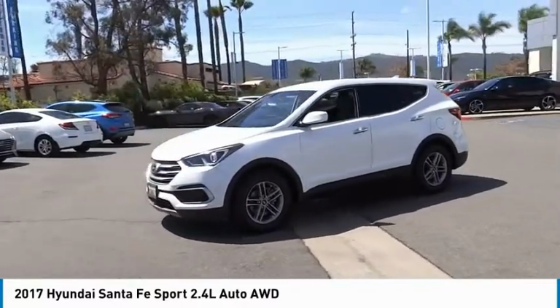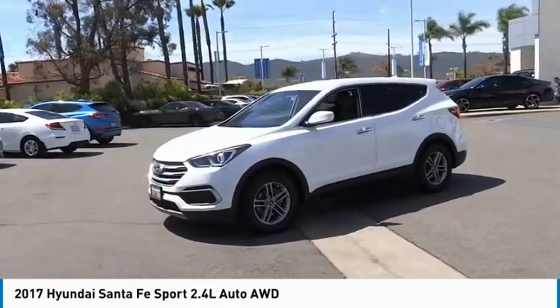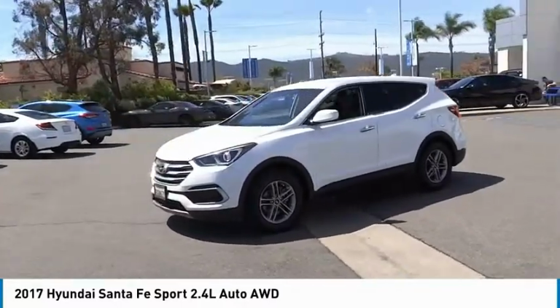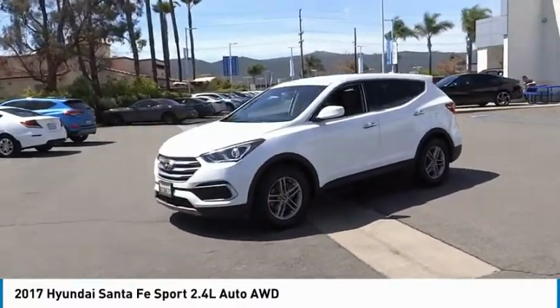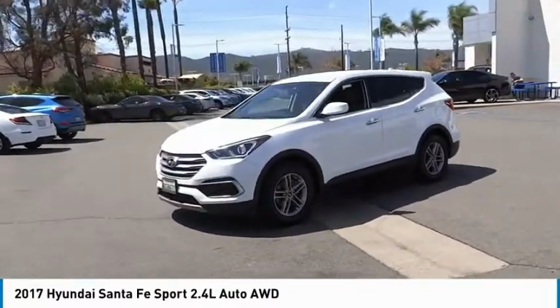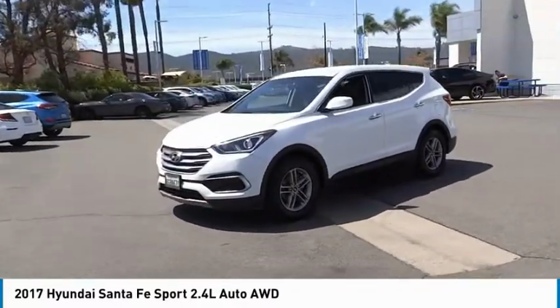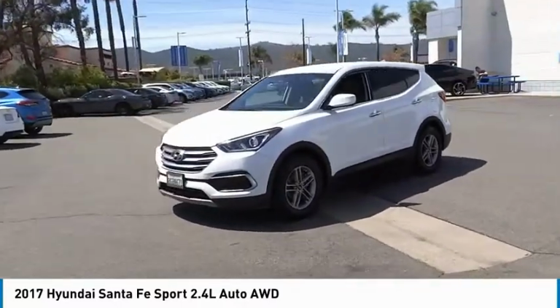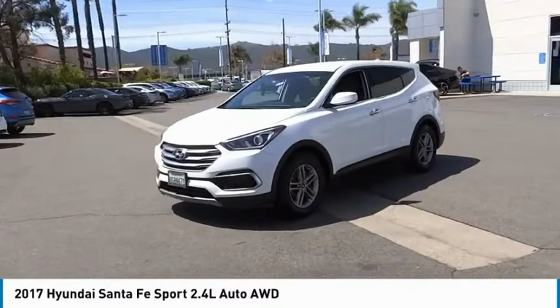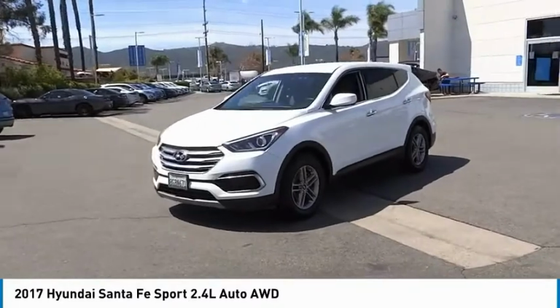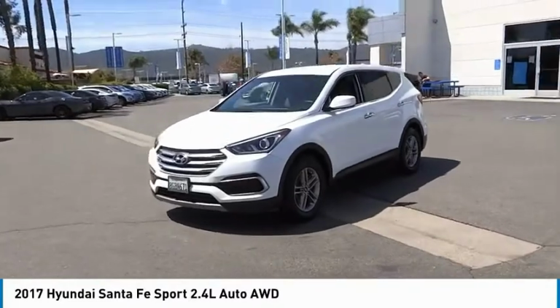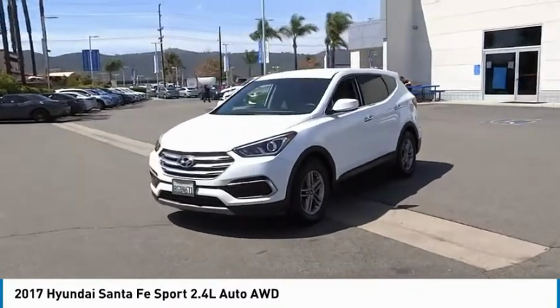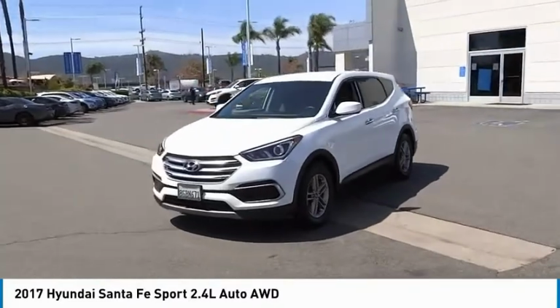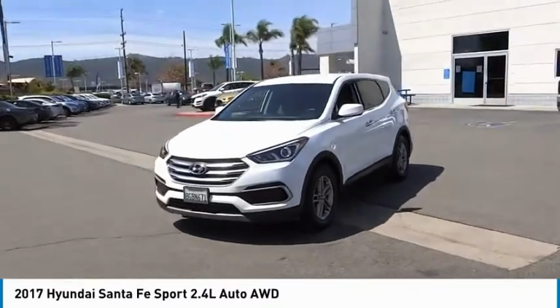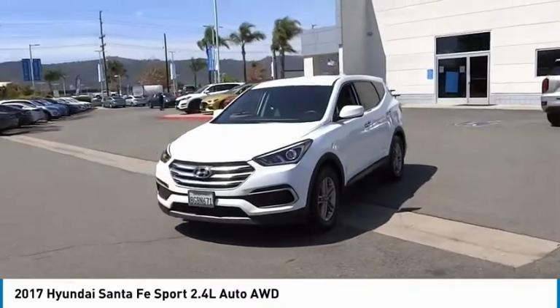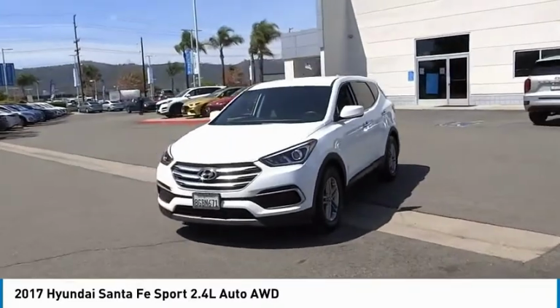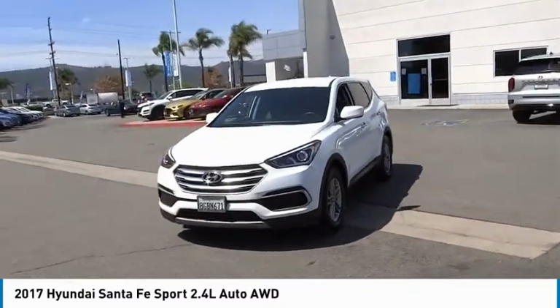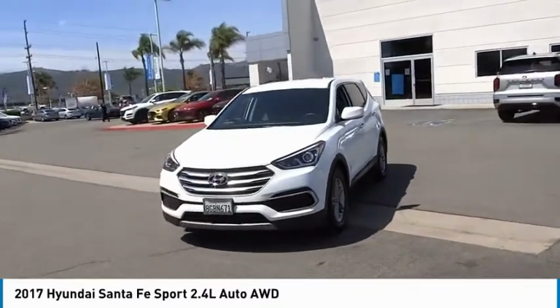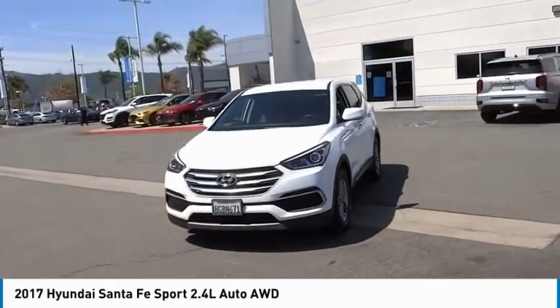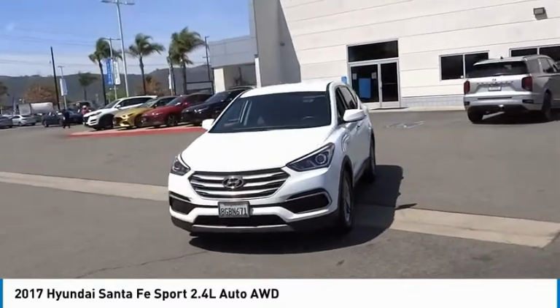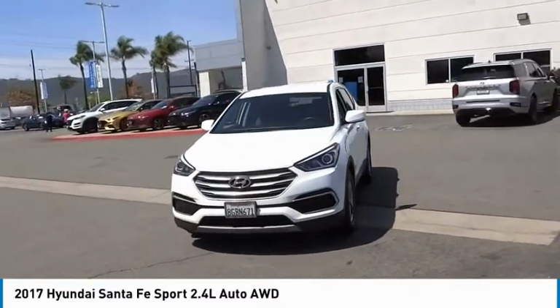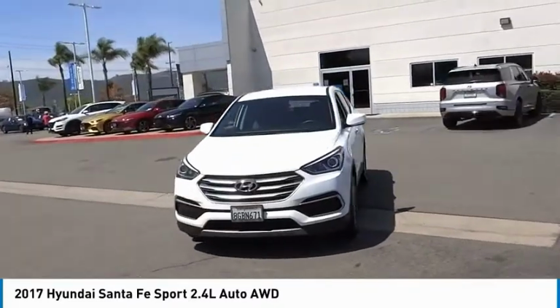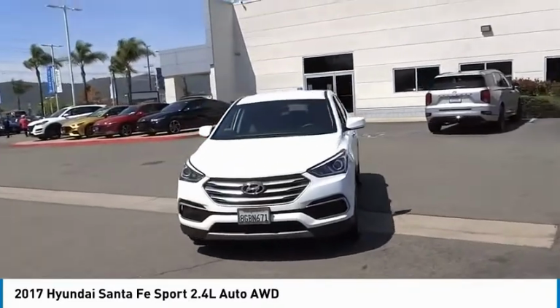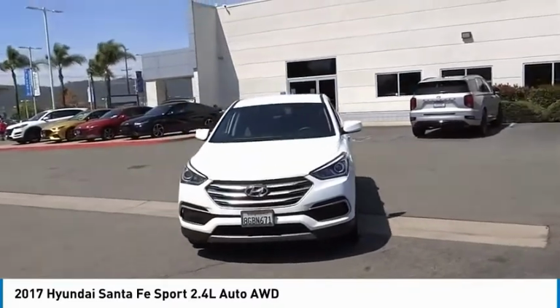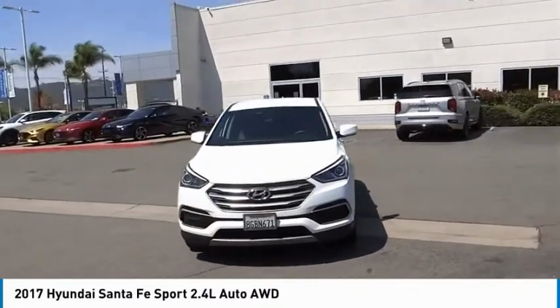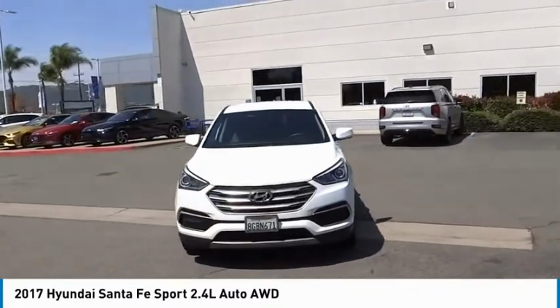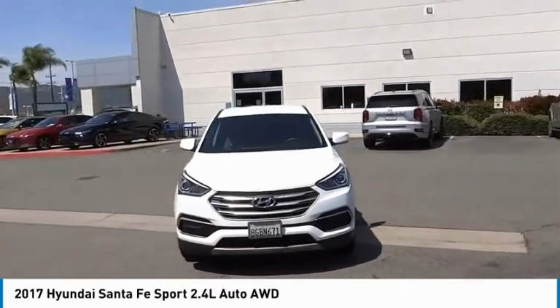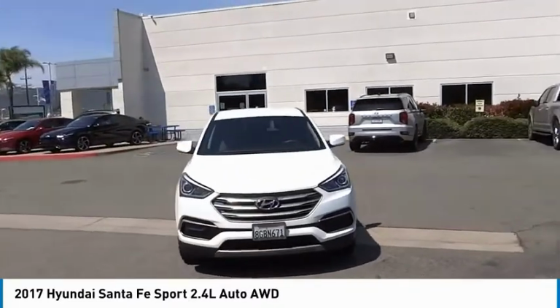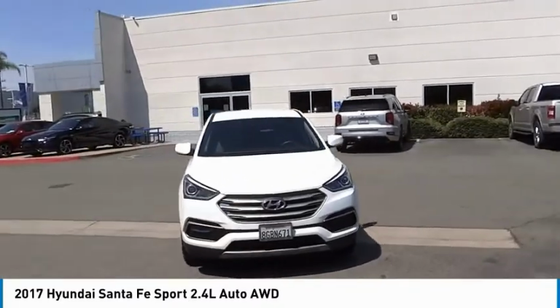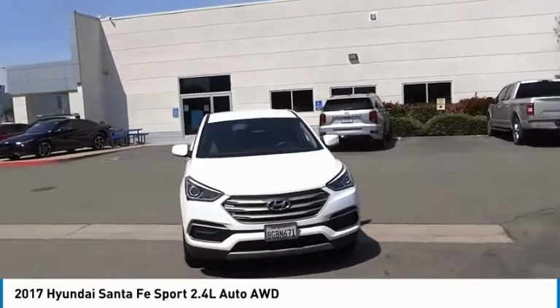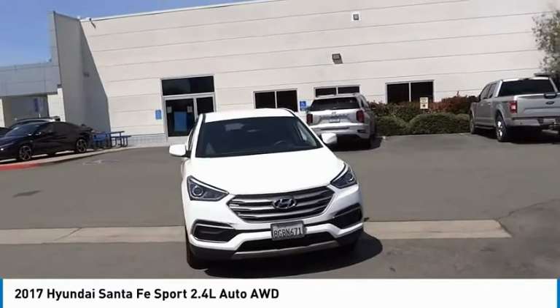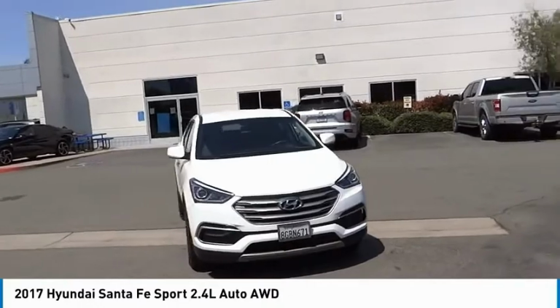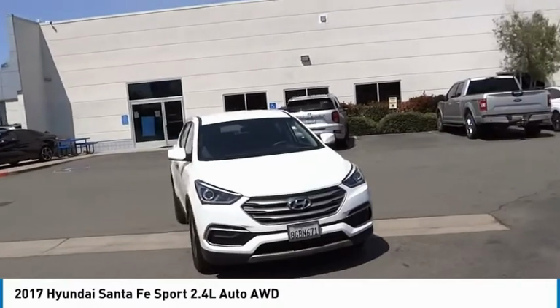Rear window wiper, Bluetooth. This beauty is sure to make you the talk of the neighborhood, so call or drop in for a test drive today.